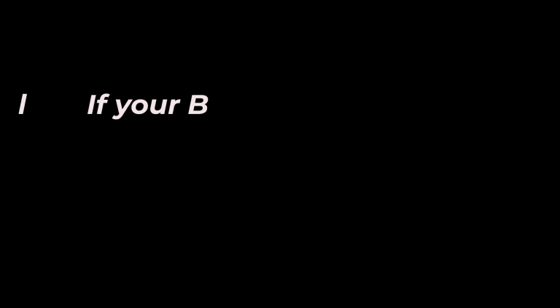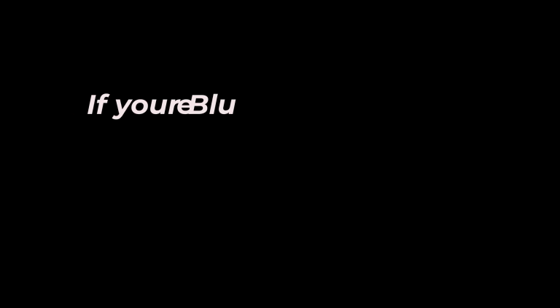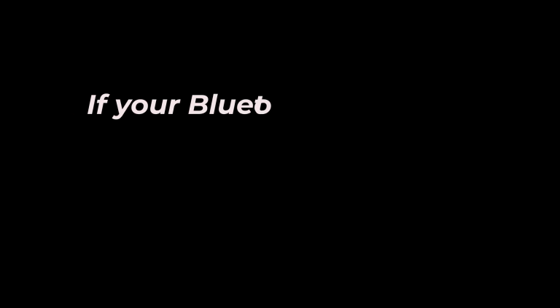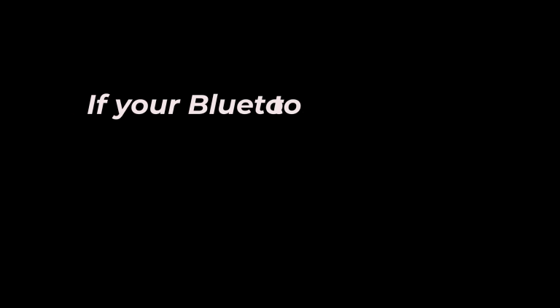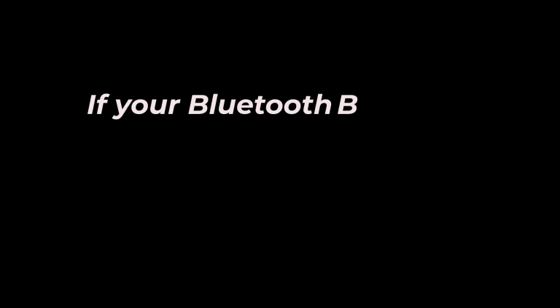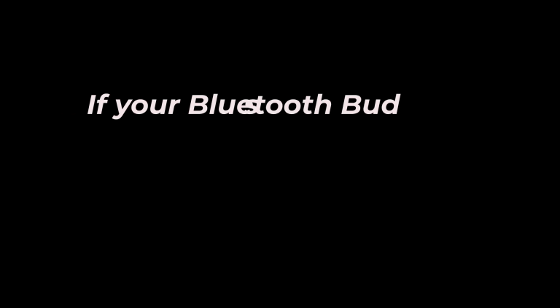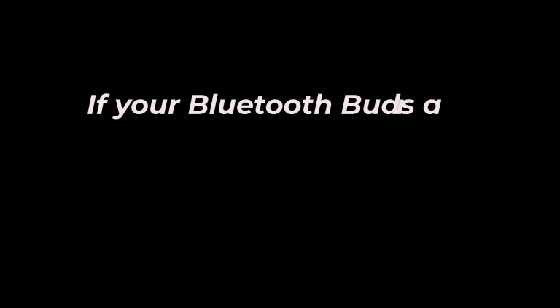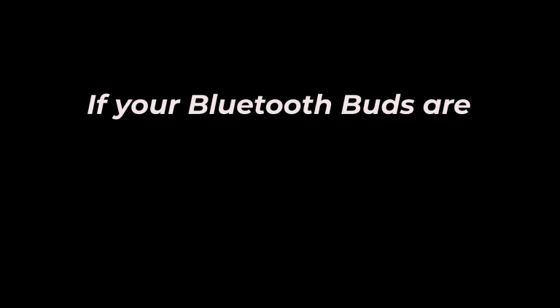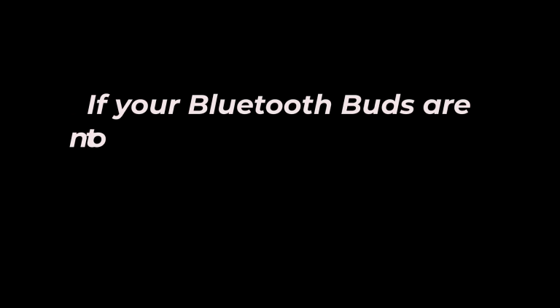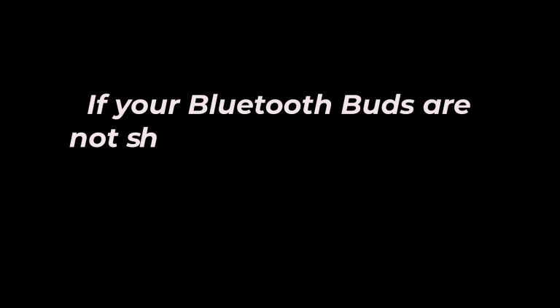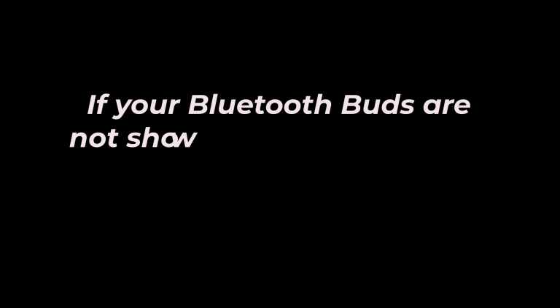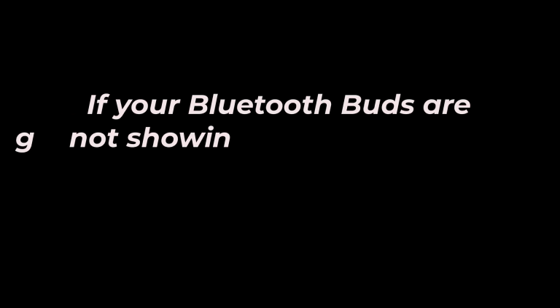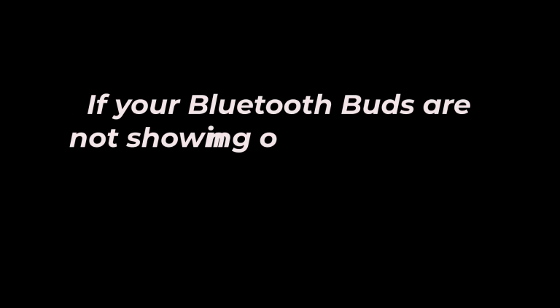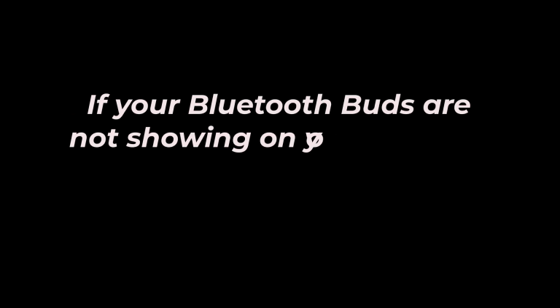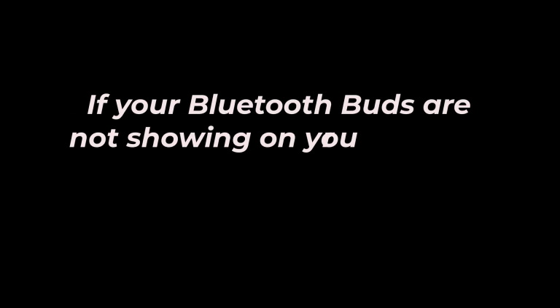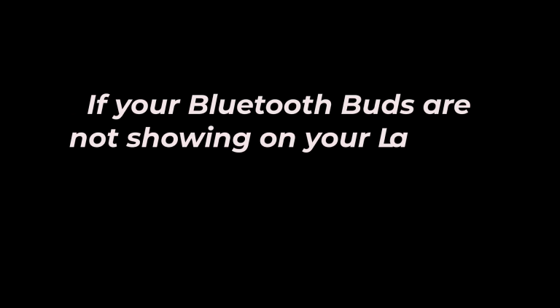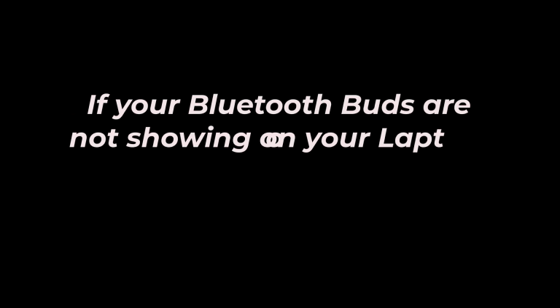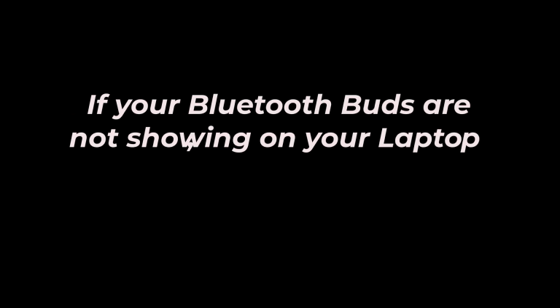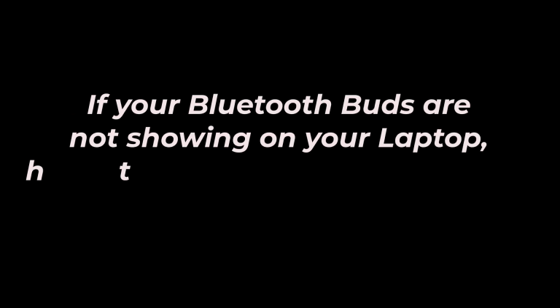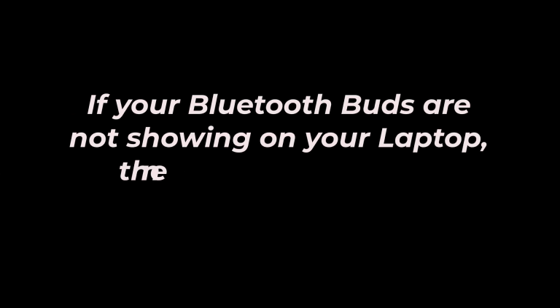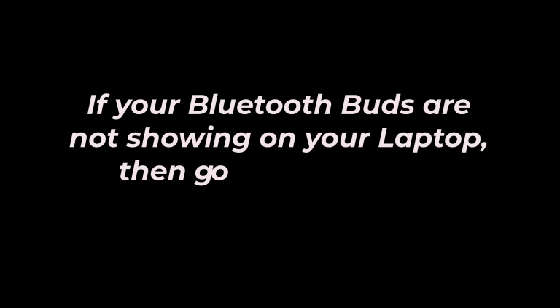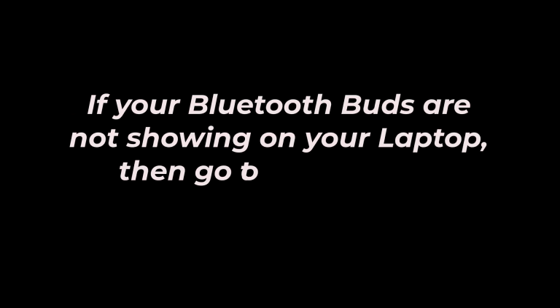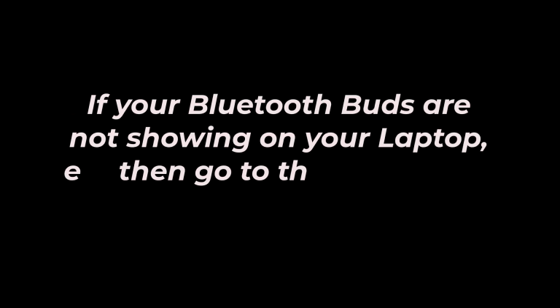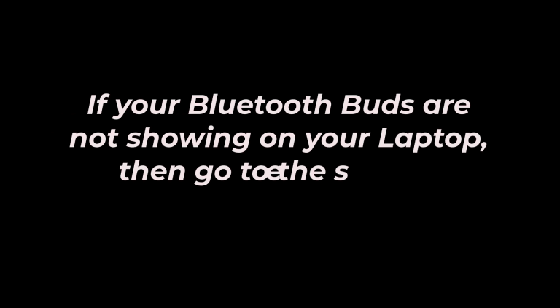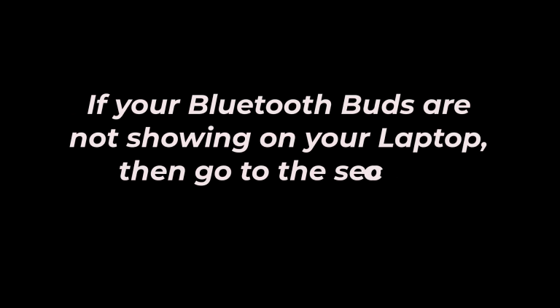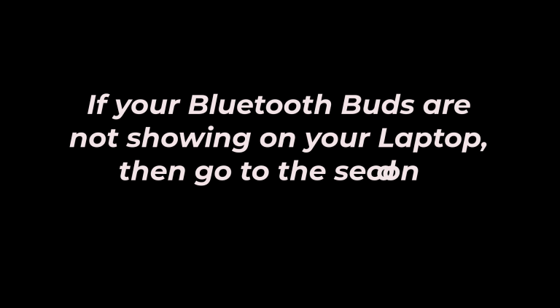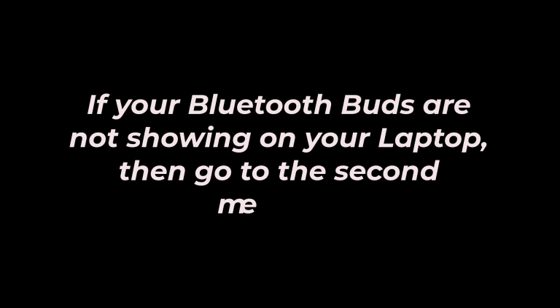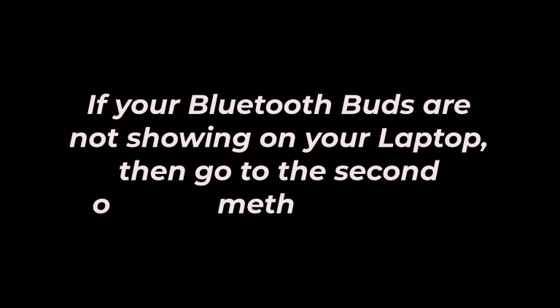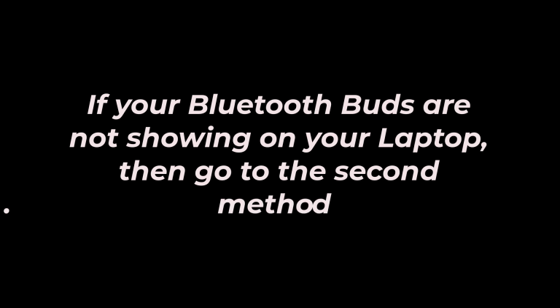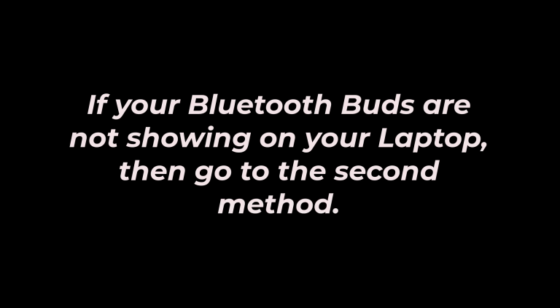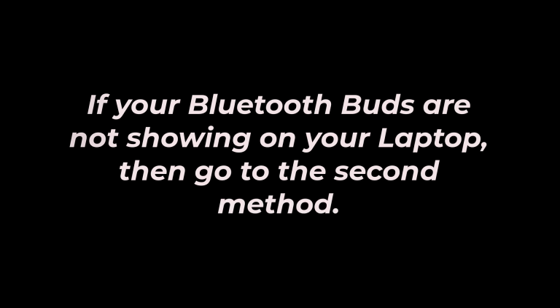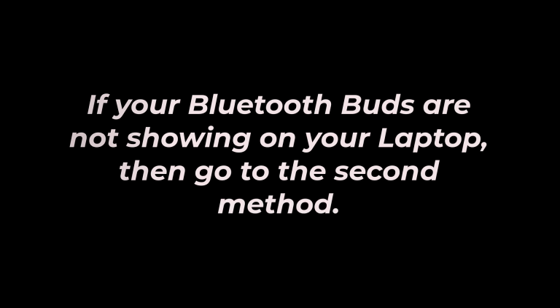If your Bluetooth Buds are not showing up on your laptop, then go to the second method.